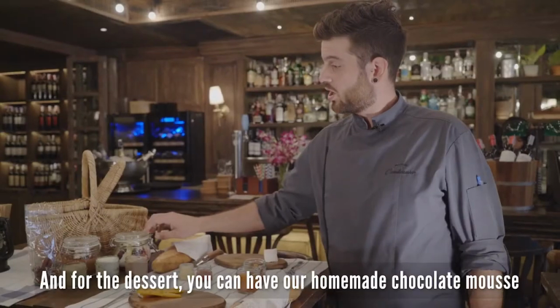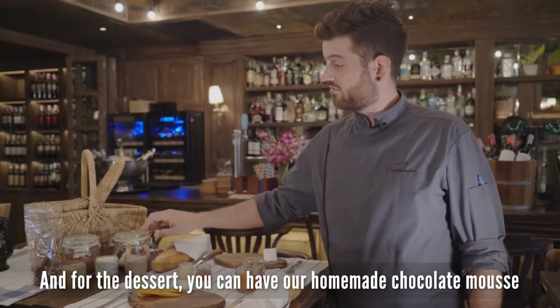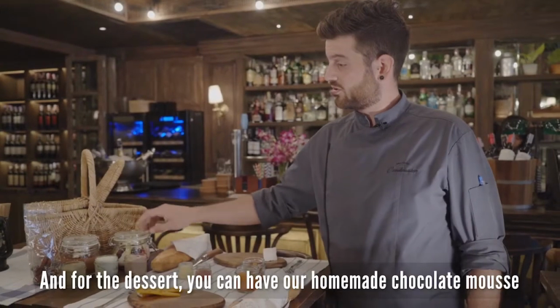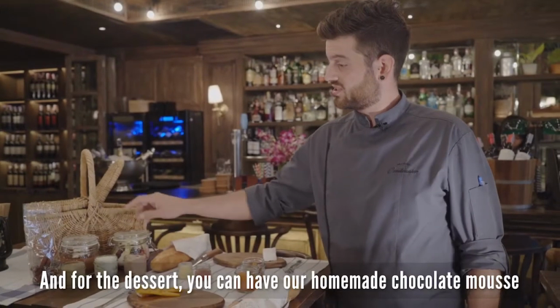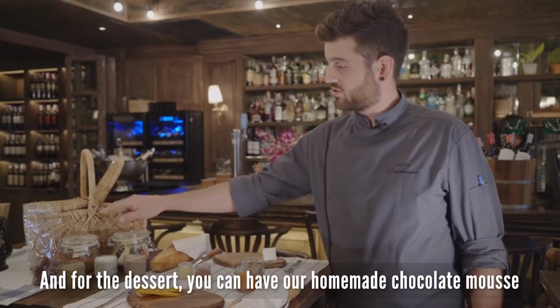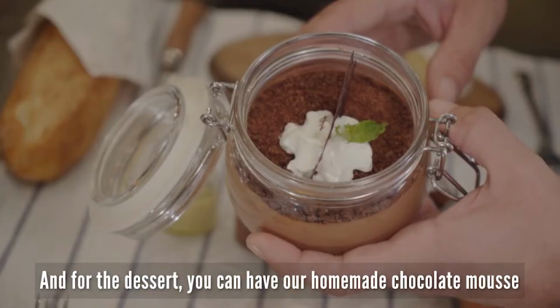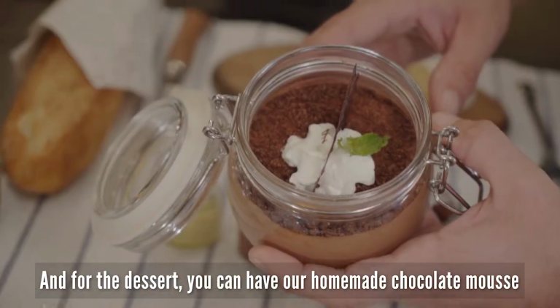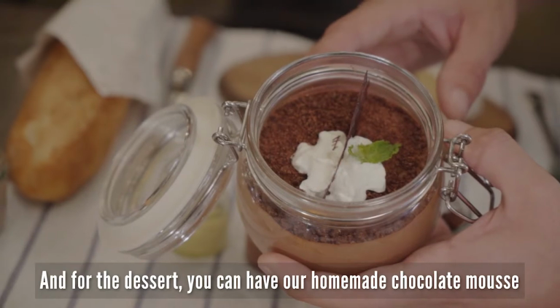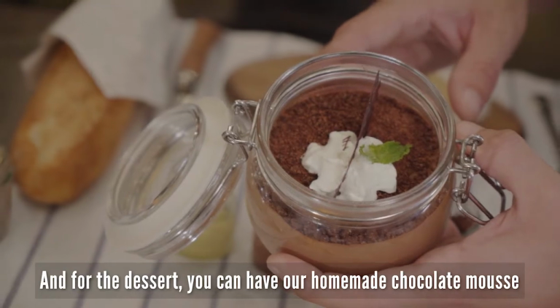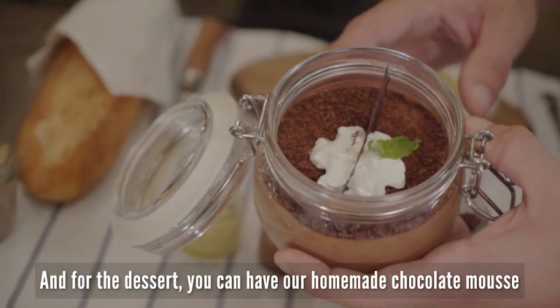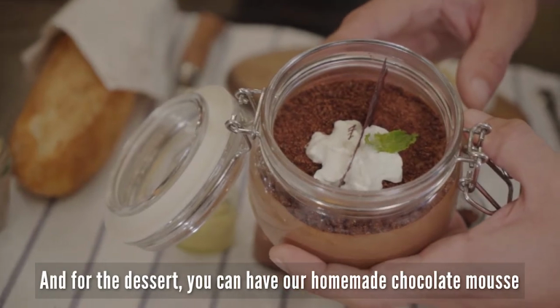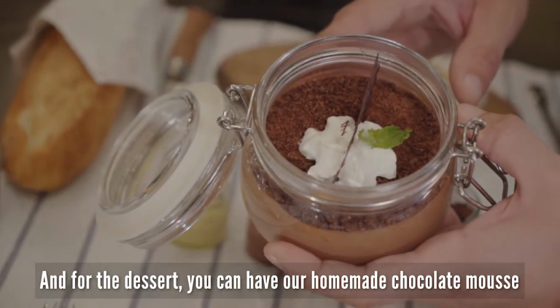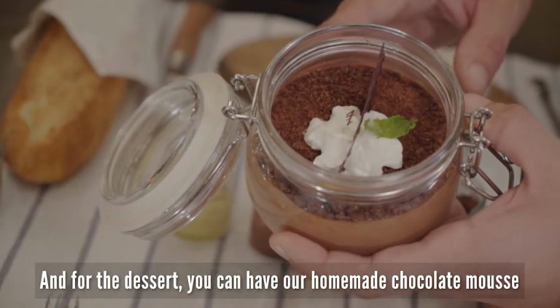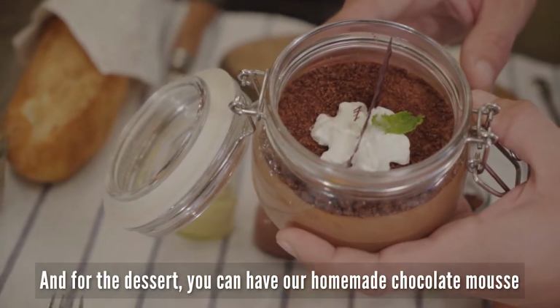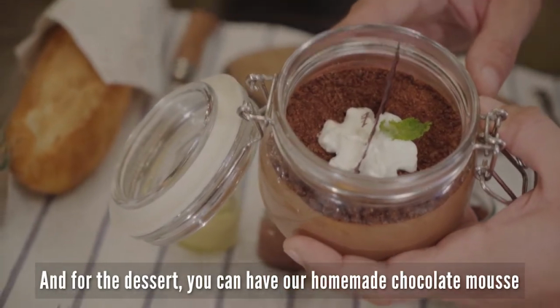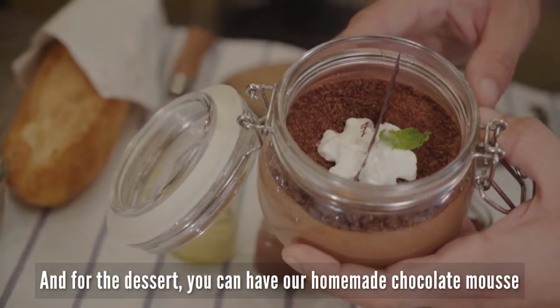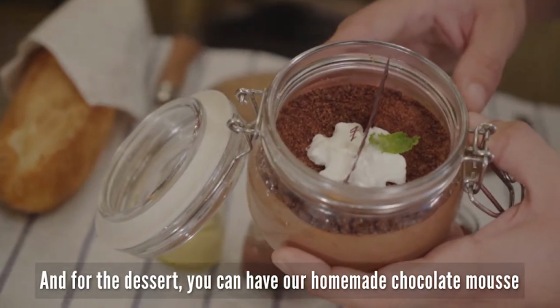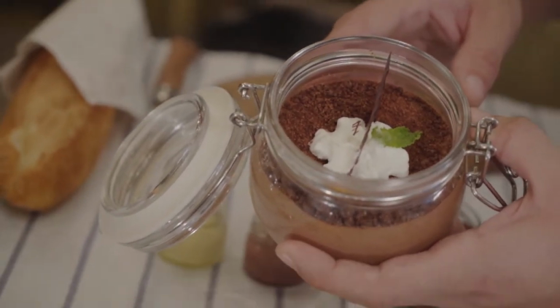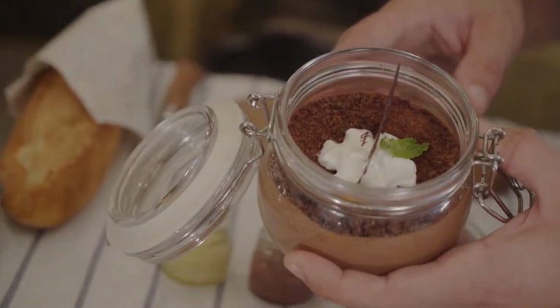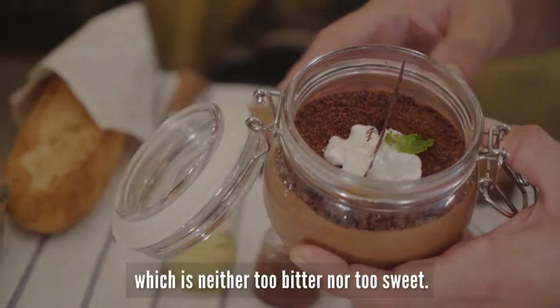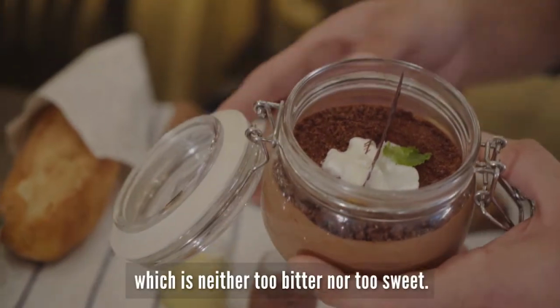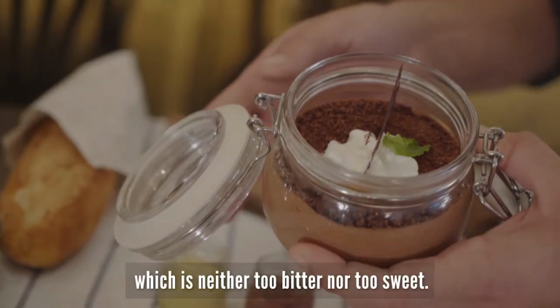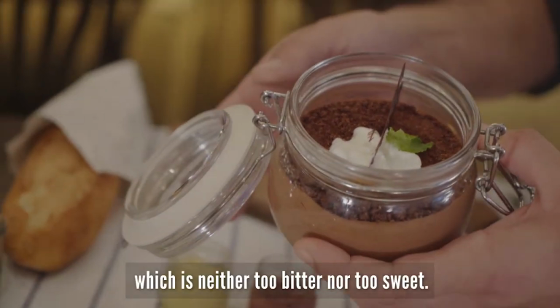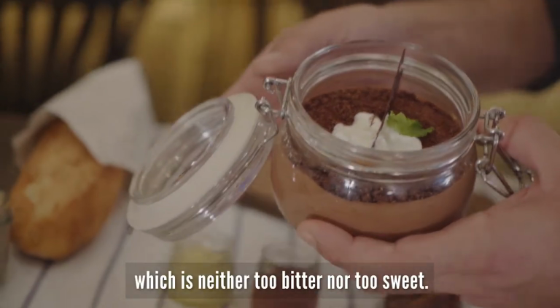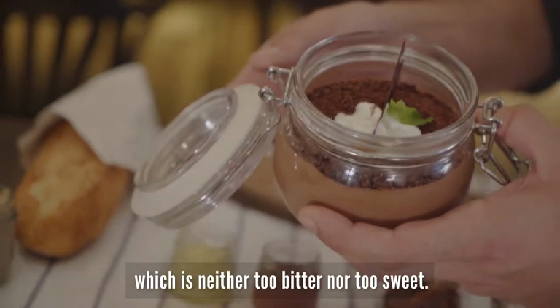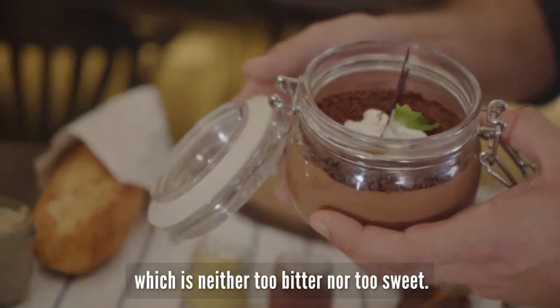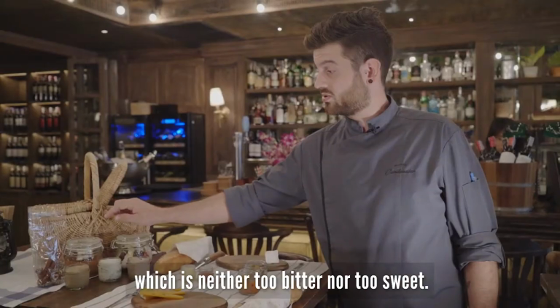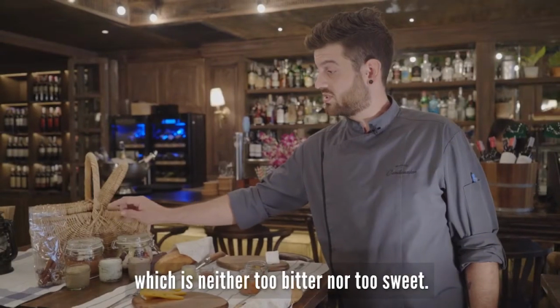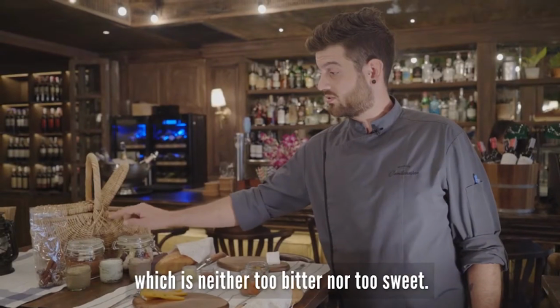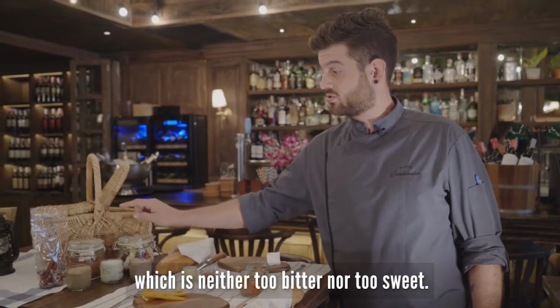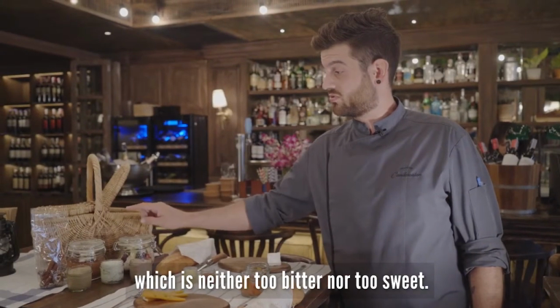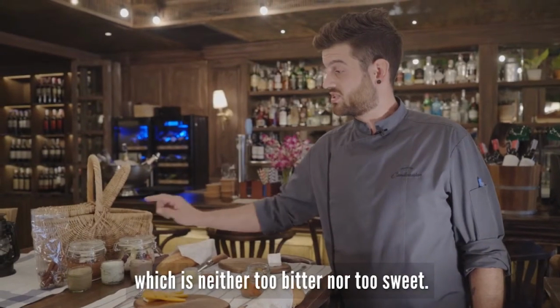And for the dessert, you can have our homemade chocolate mousse, which is neither too bitter, neither too sweet.